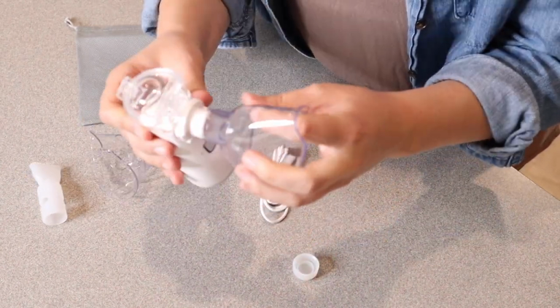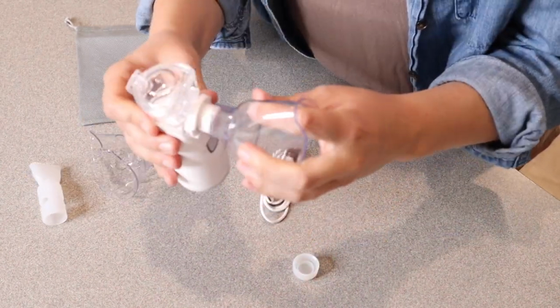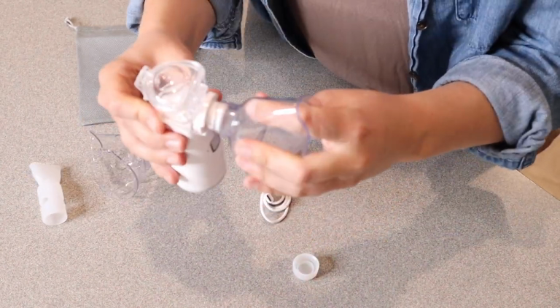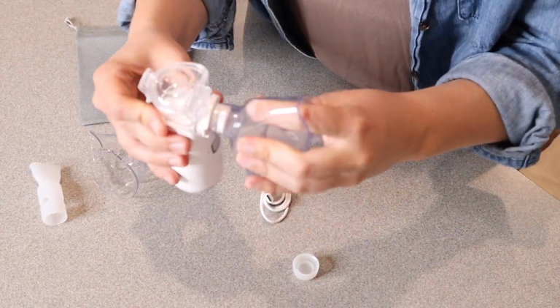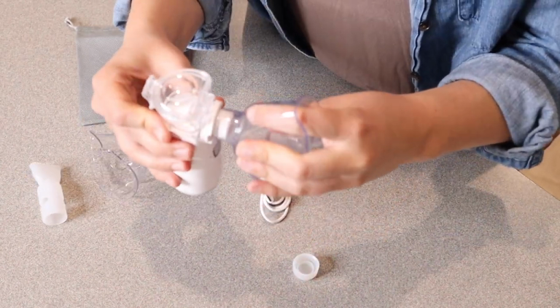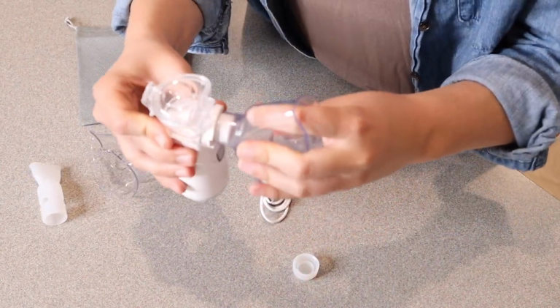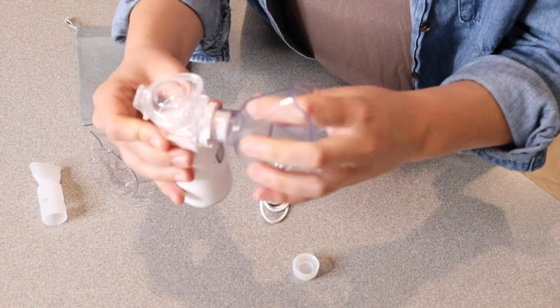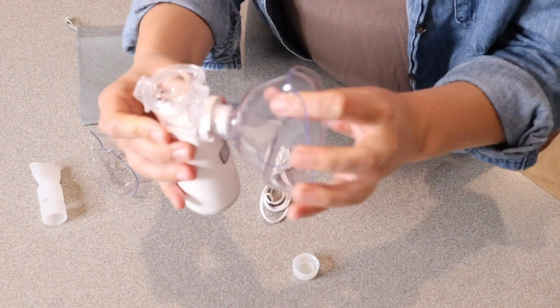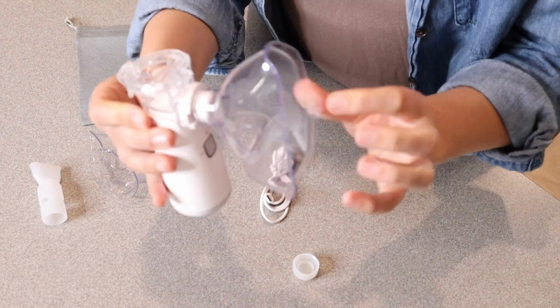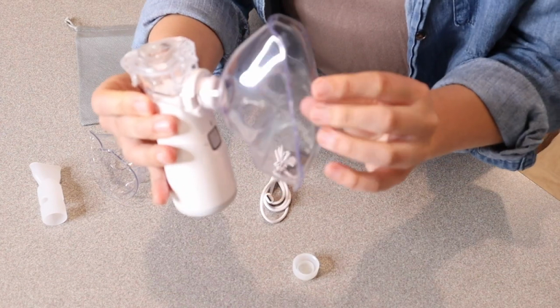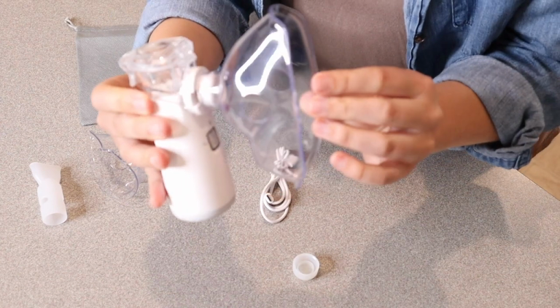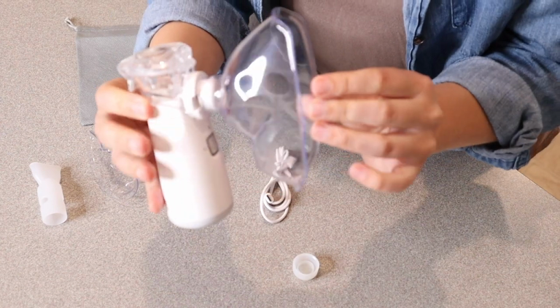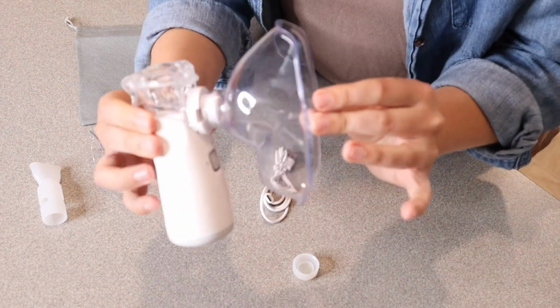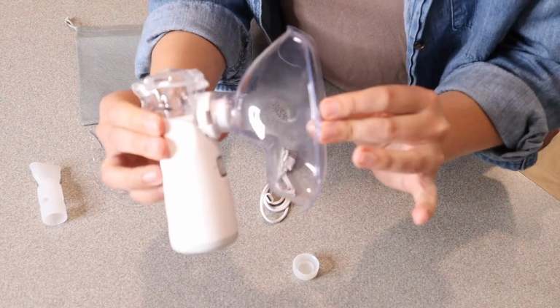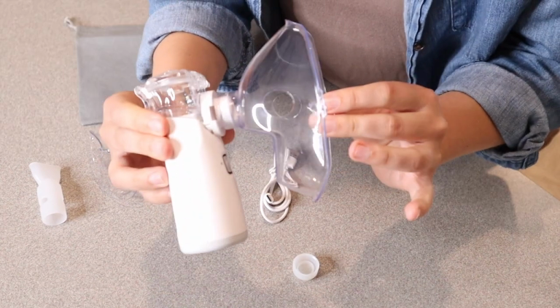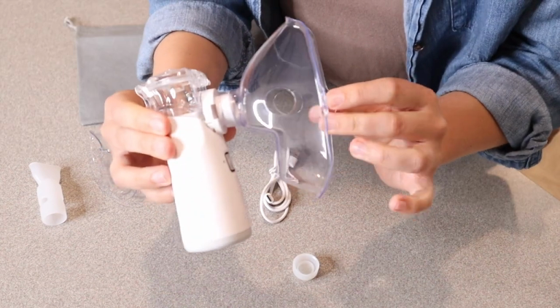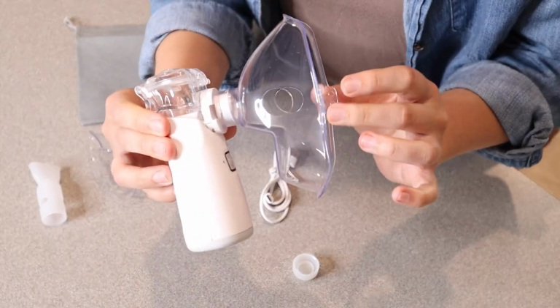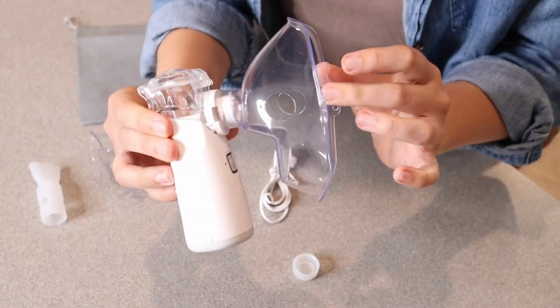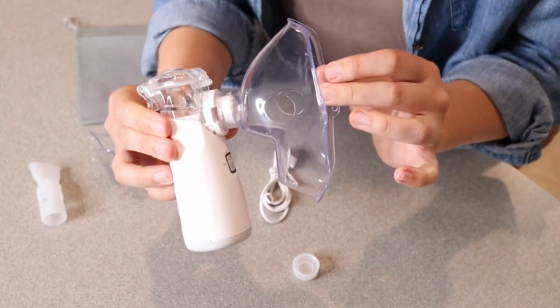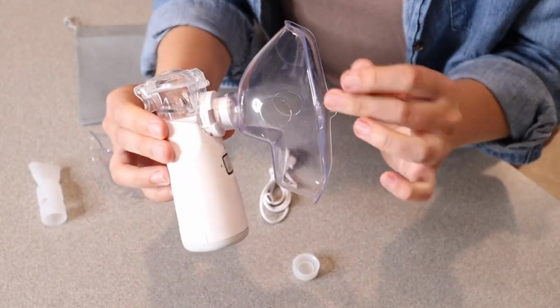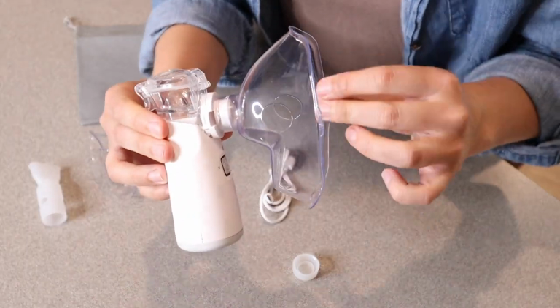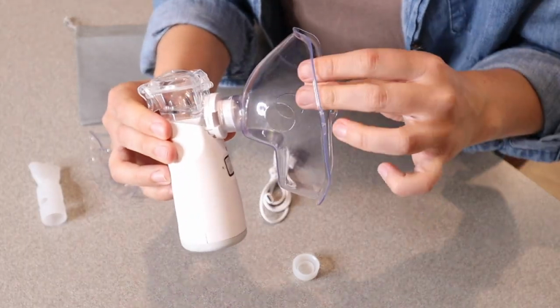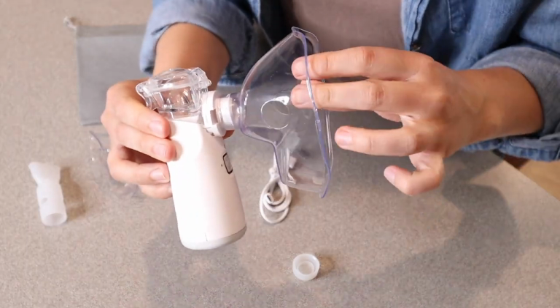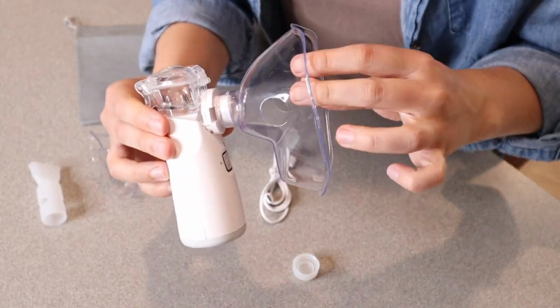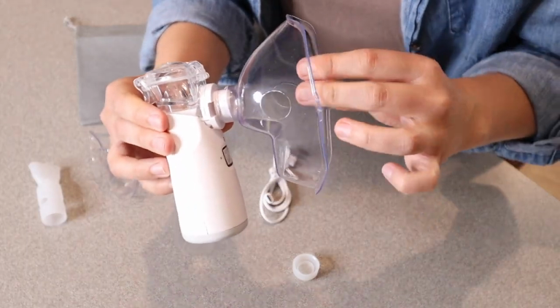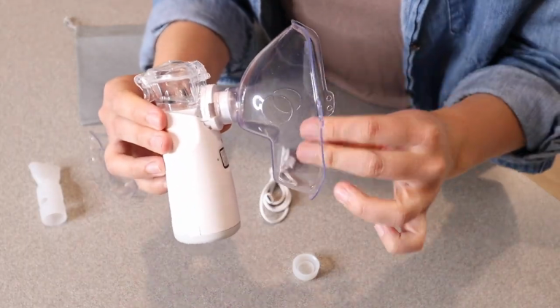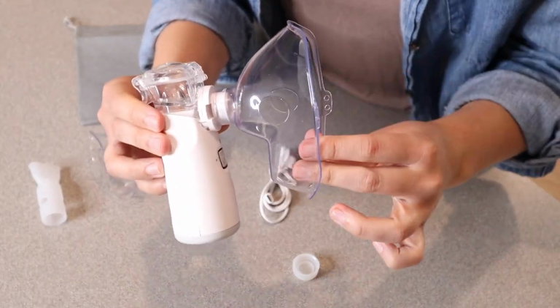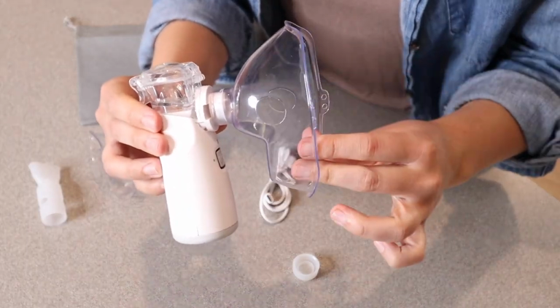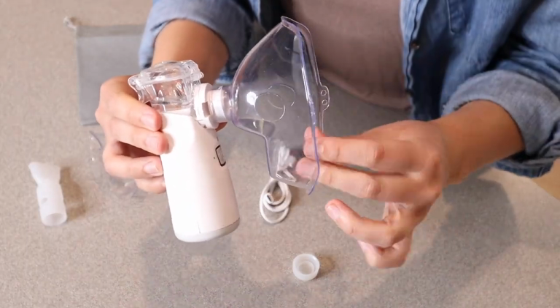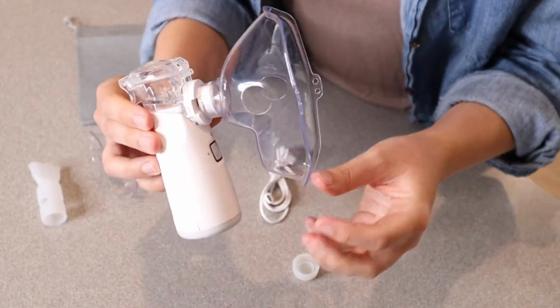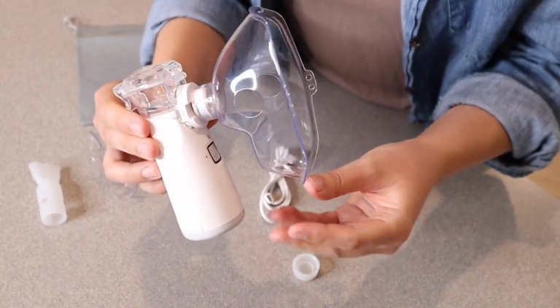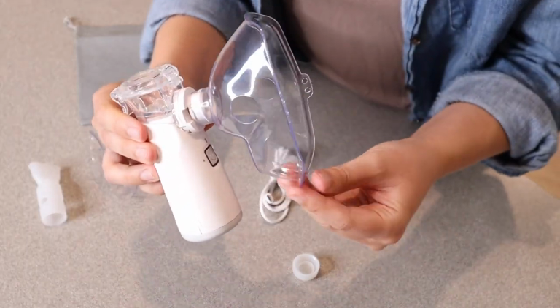Then this one right here is an adult size — same thing, this is going to go over both your nose and your mouth.